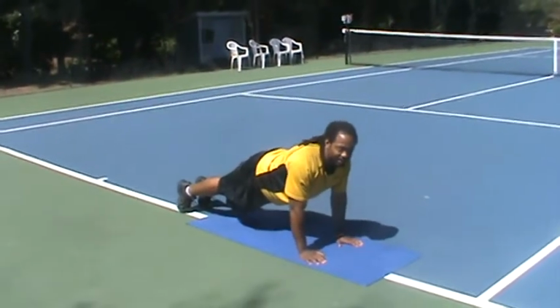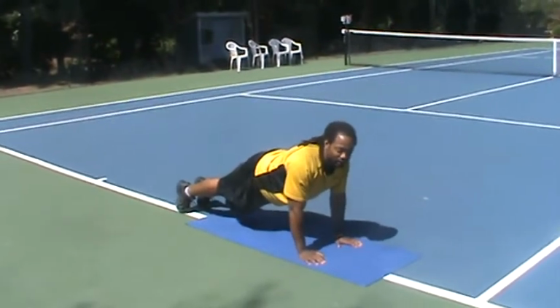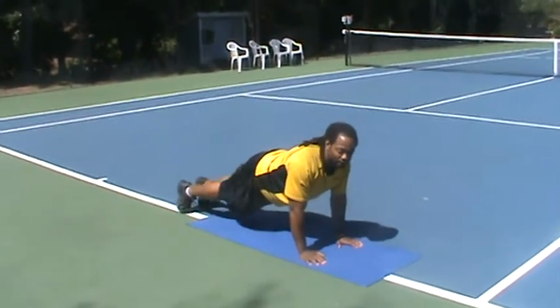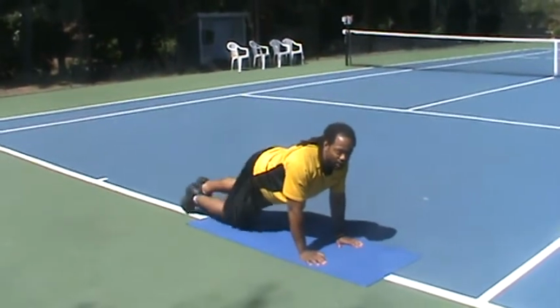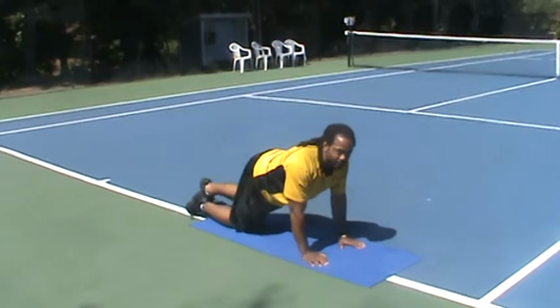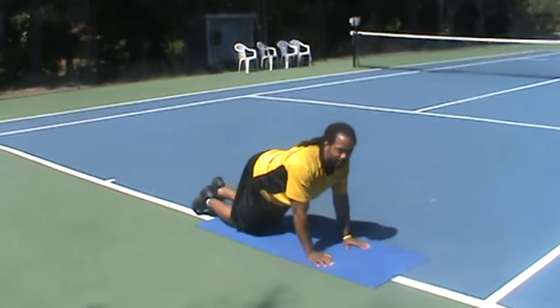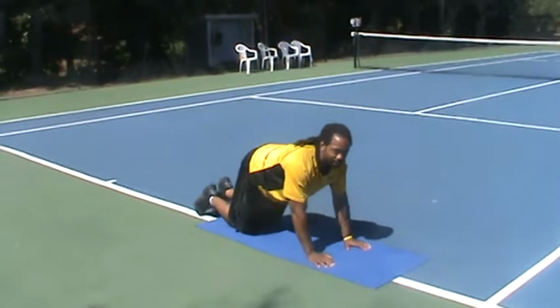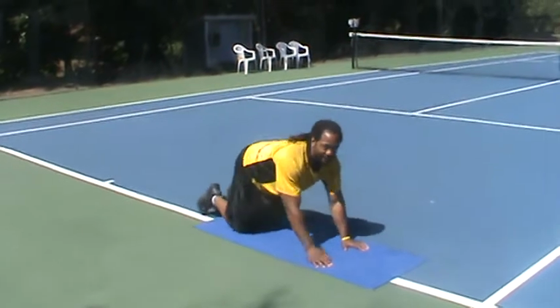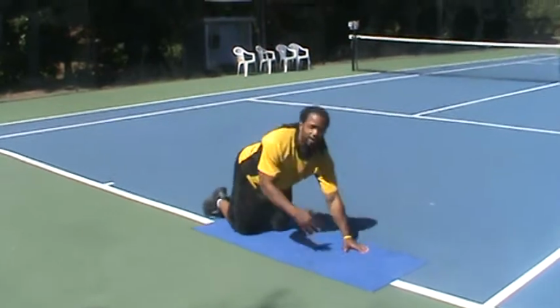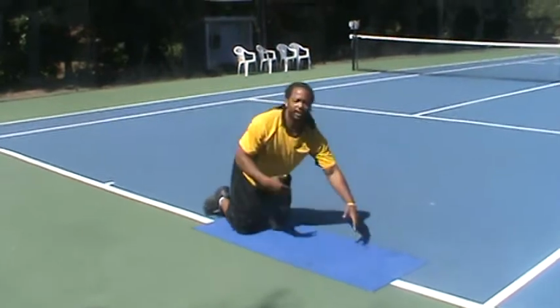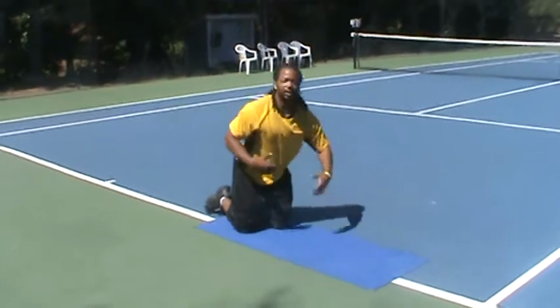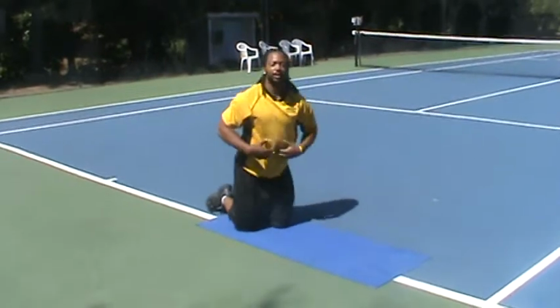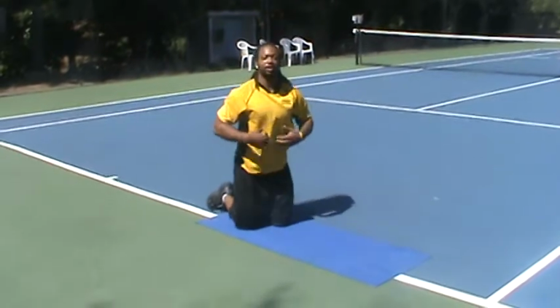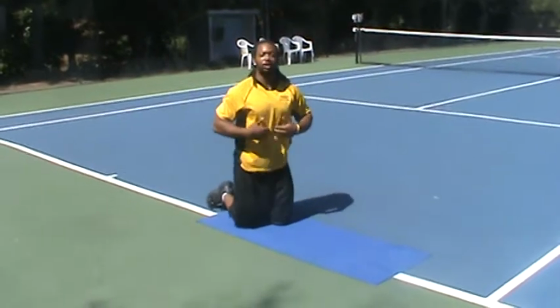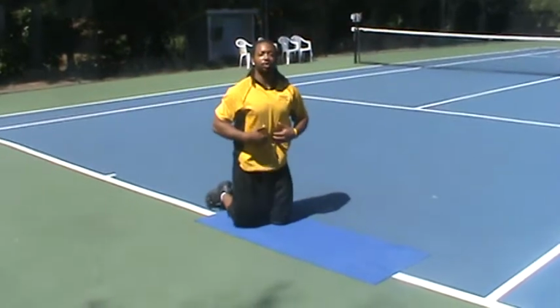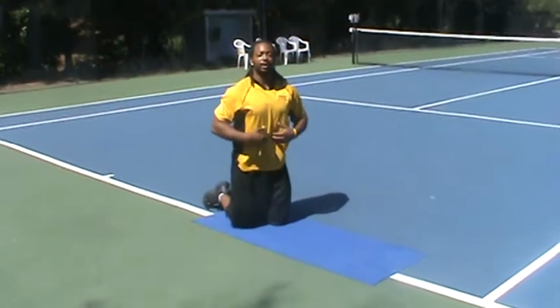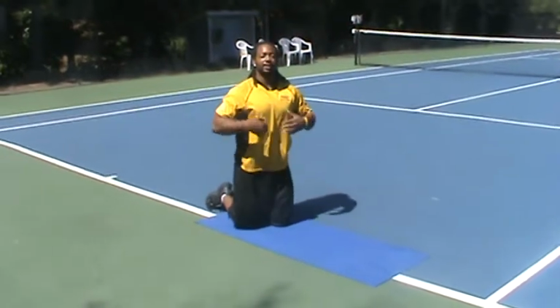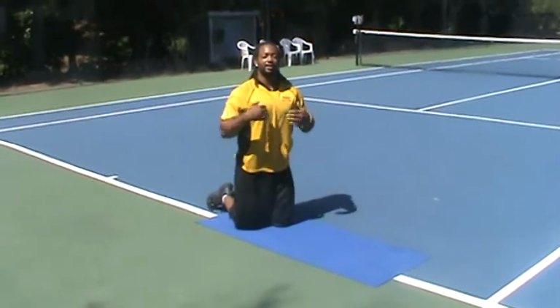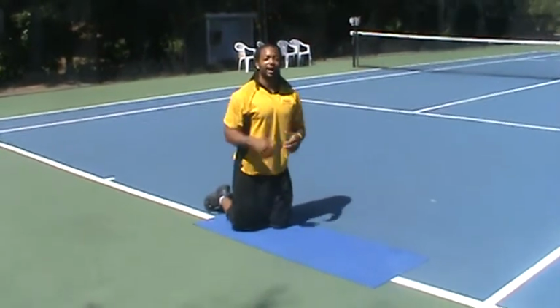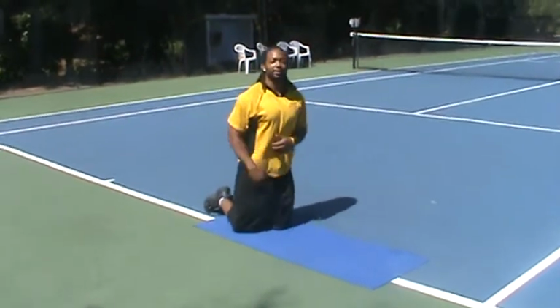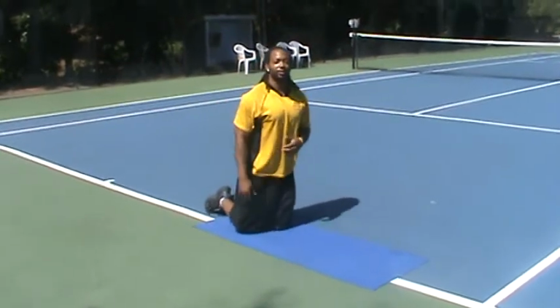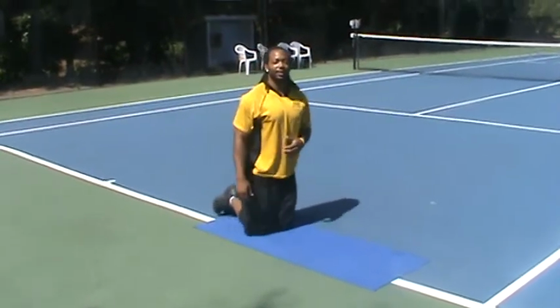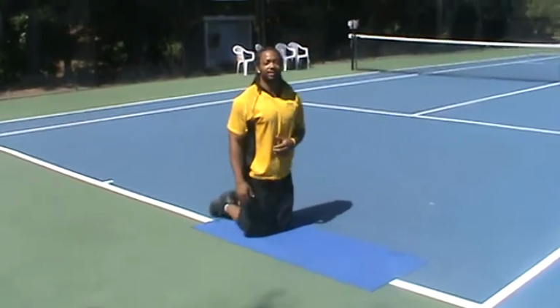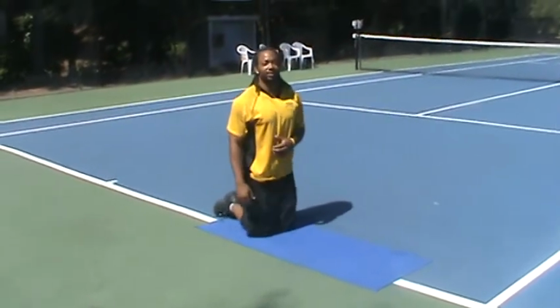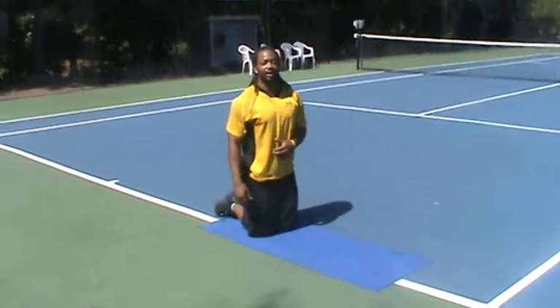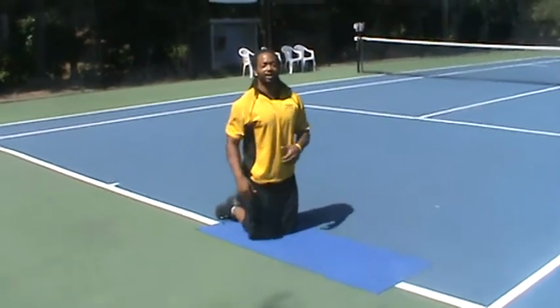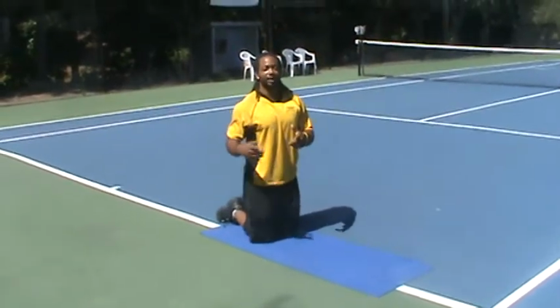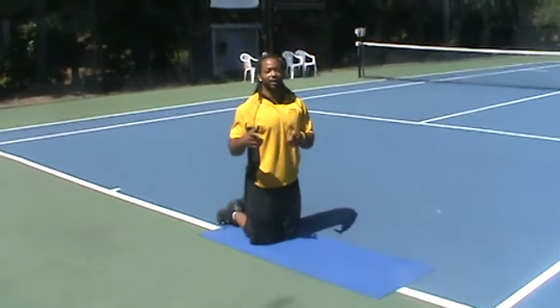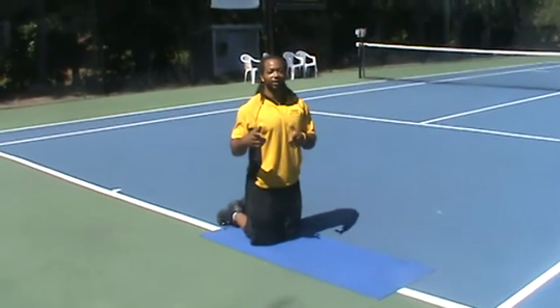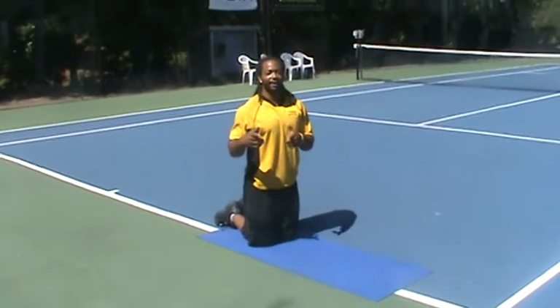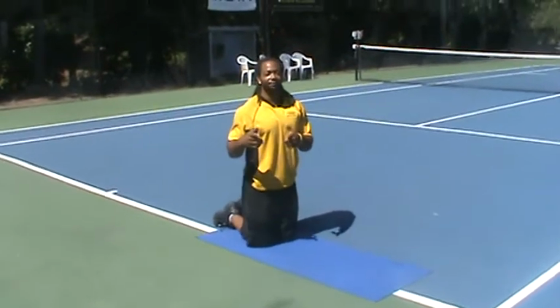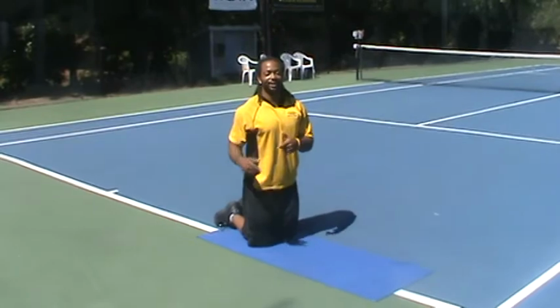This will work all your upper body, including your core, so let's practice doing these this week. It's going to be a great workout for you.